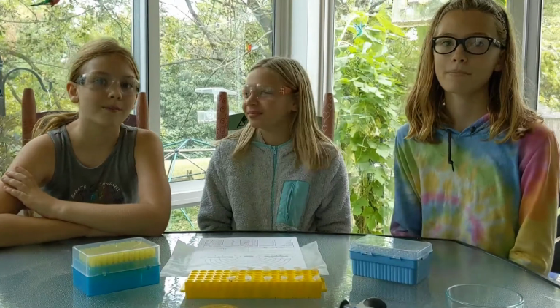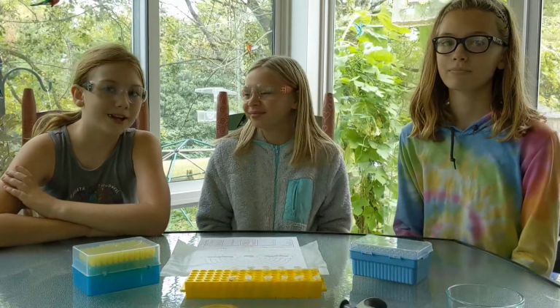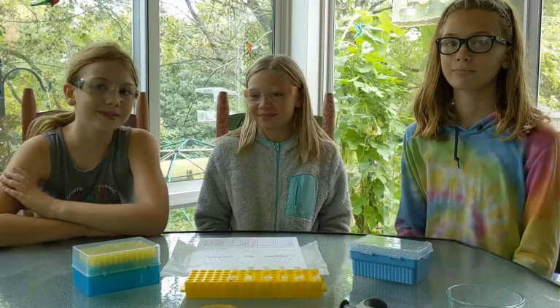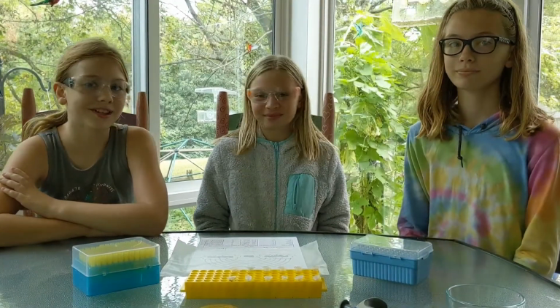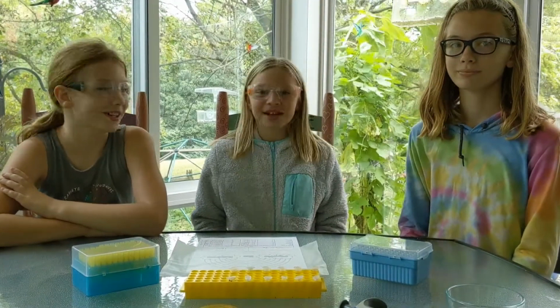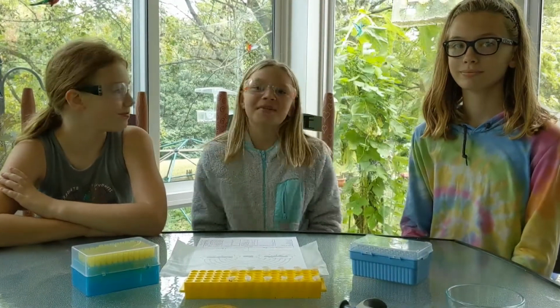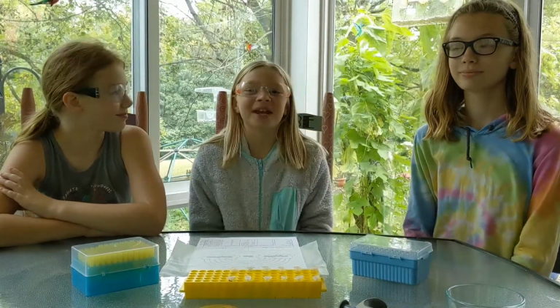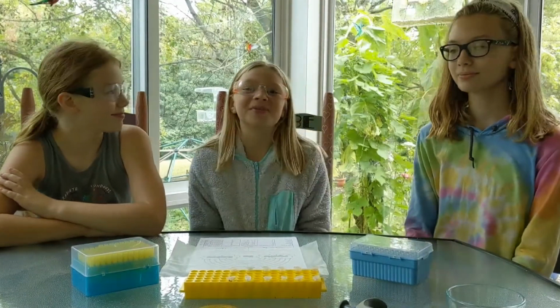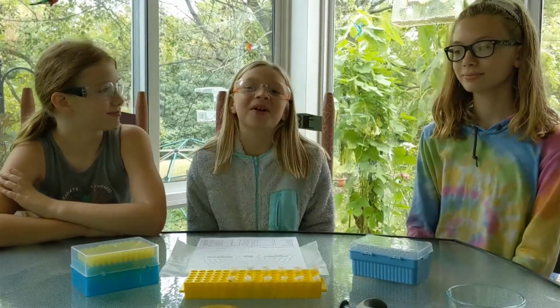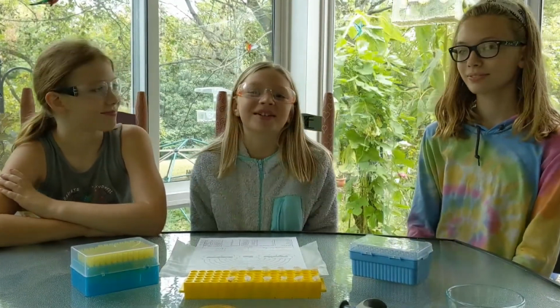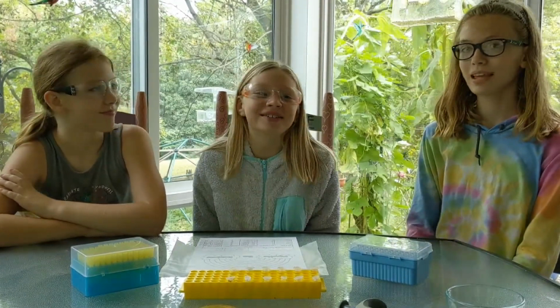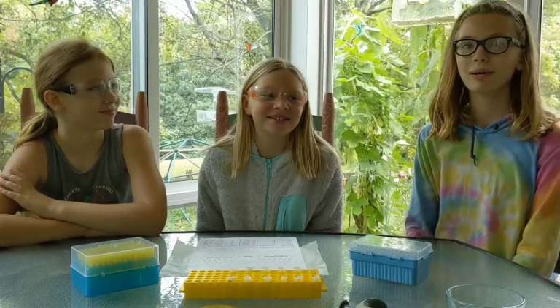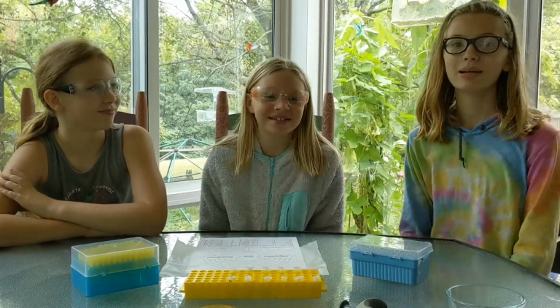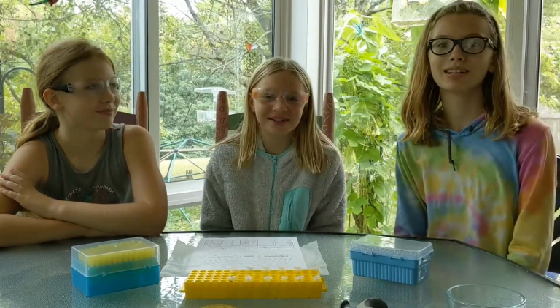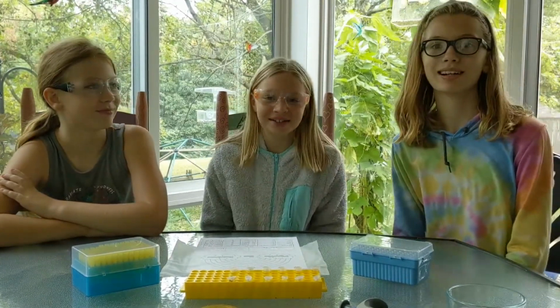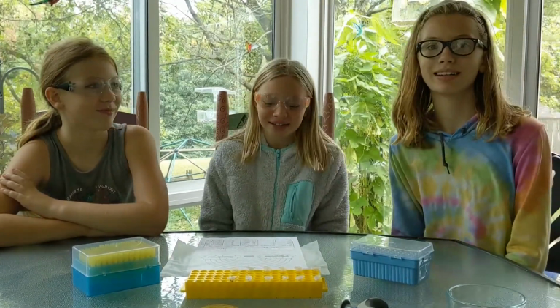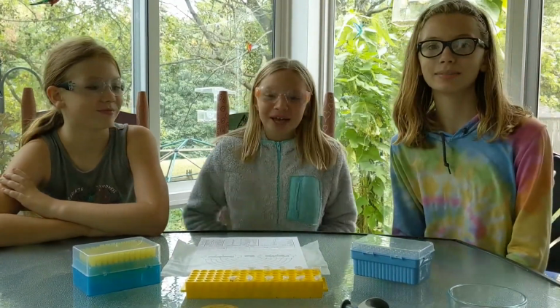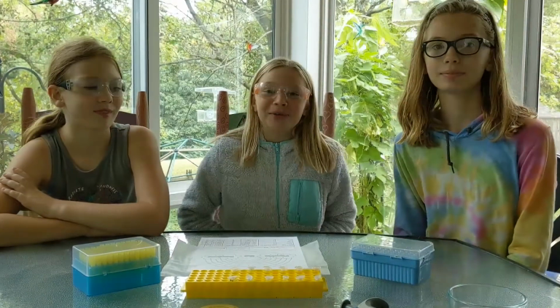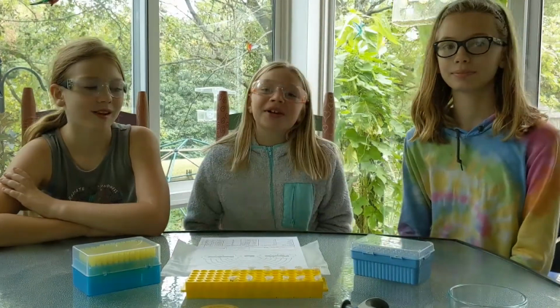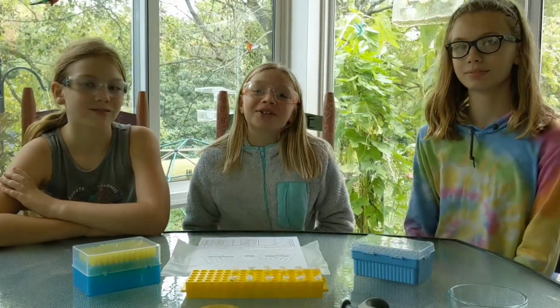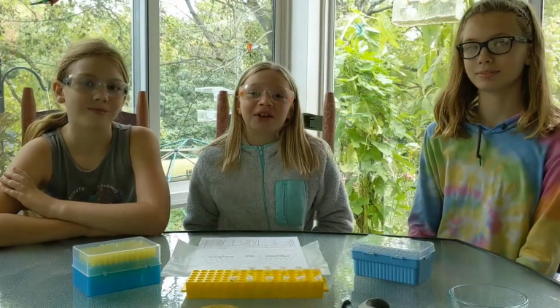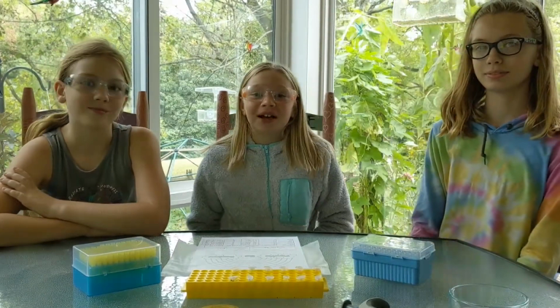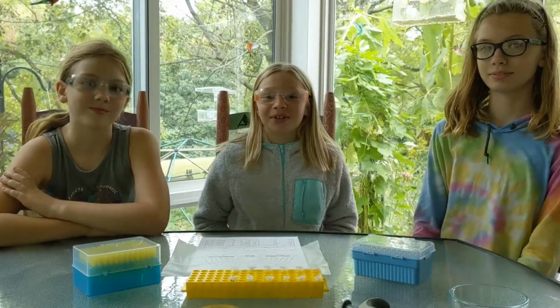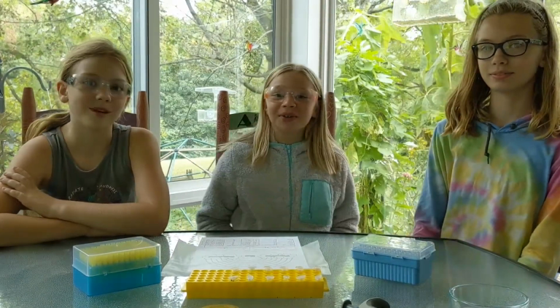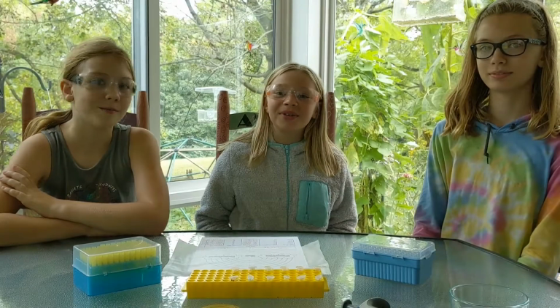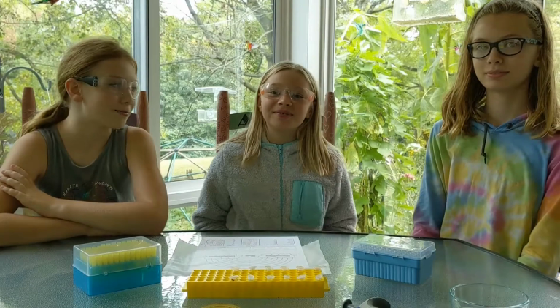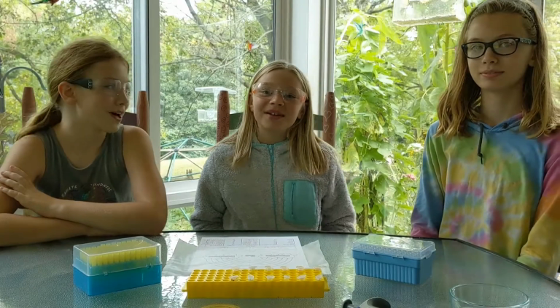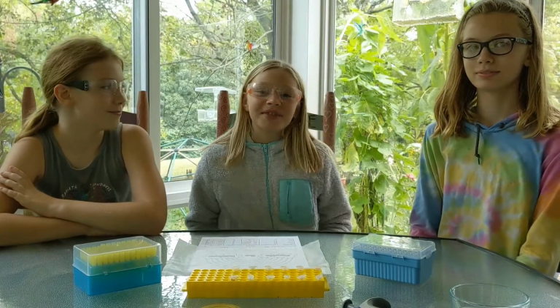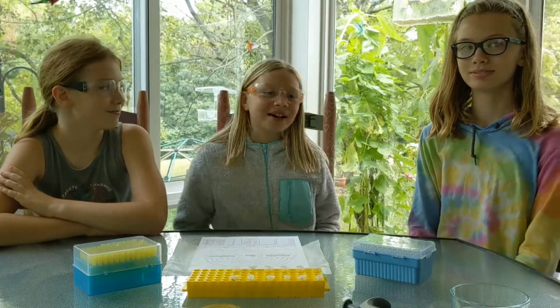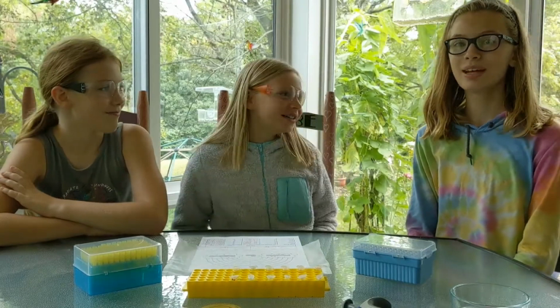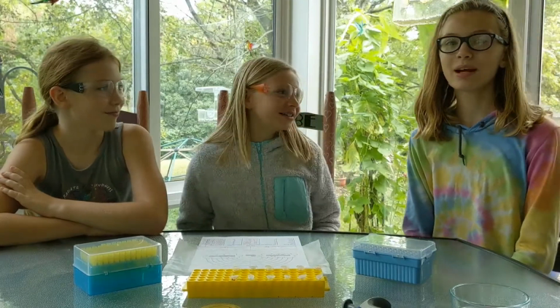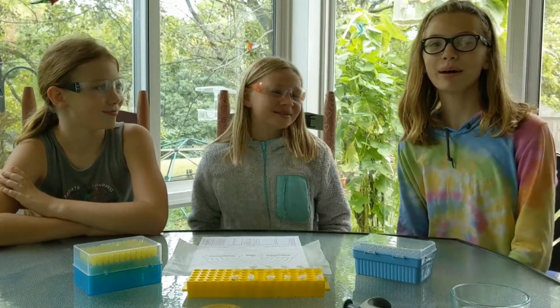My name is Lily. My name is Rowan. My name is Anna. And we're going to show you how to pipette the rainbow.